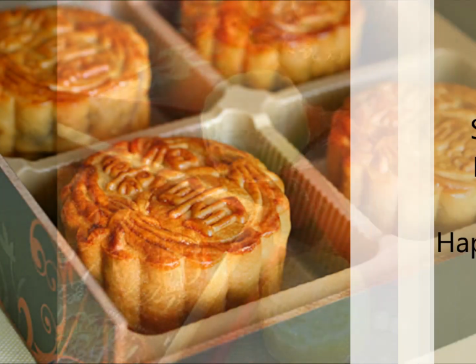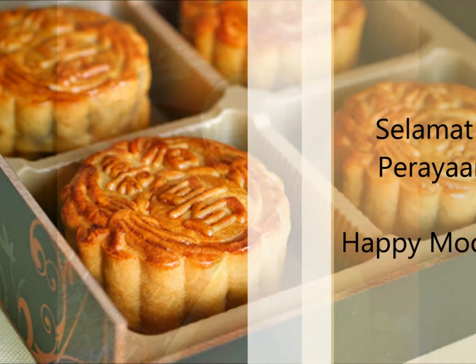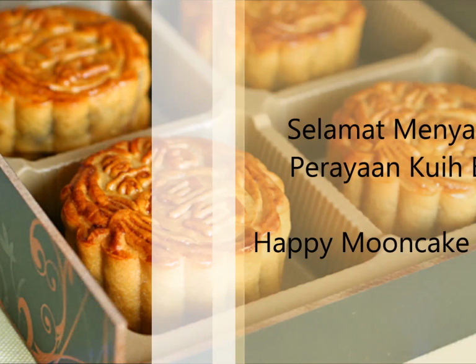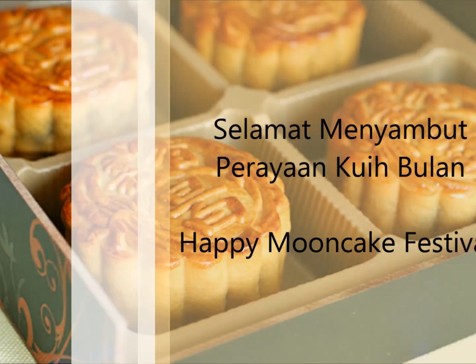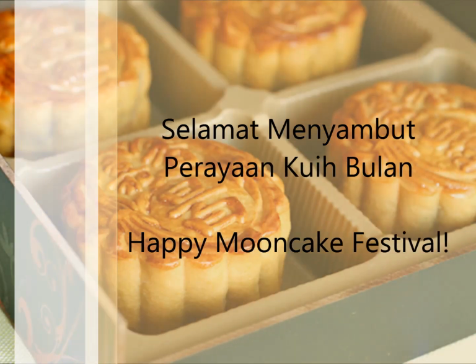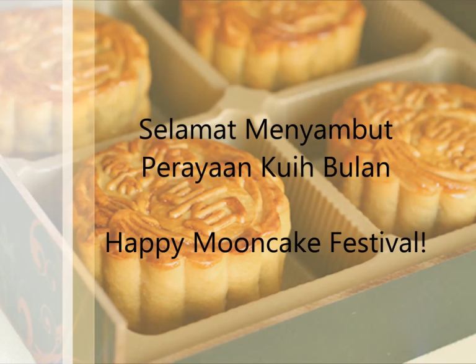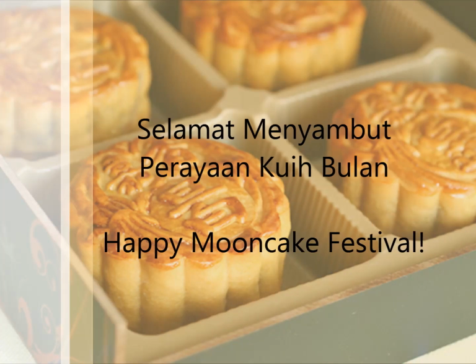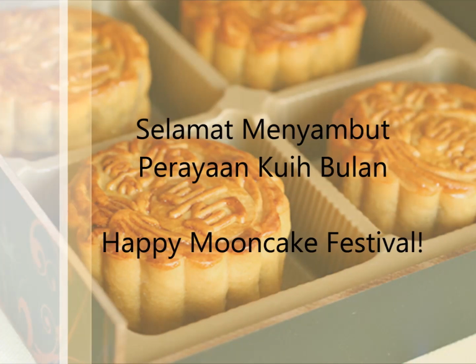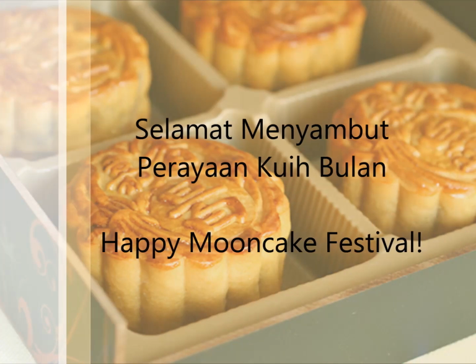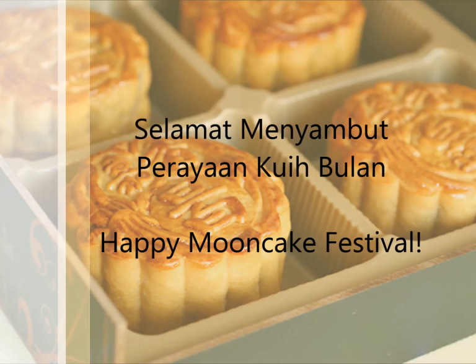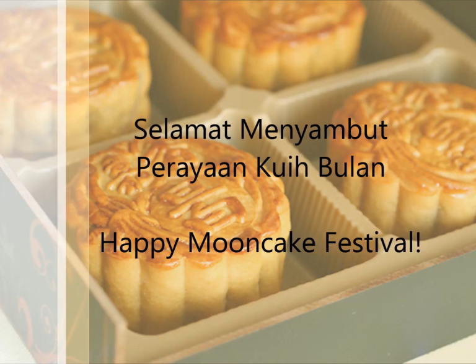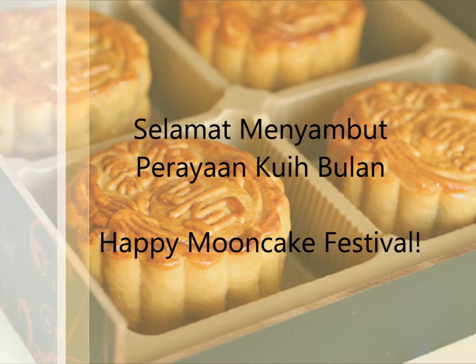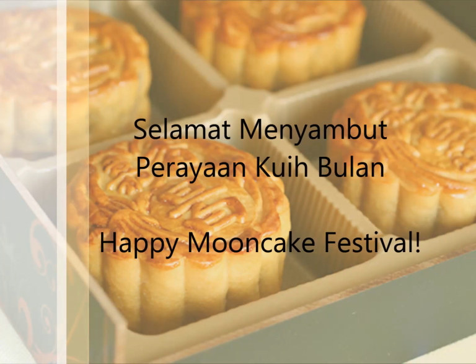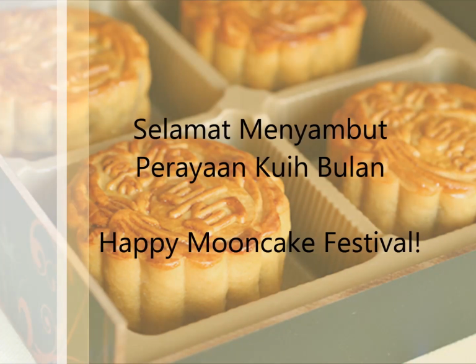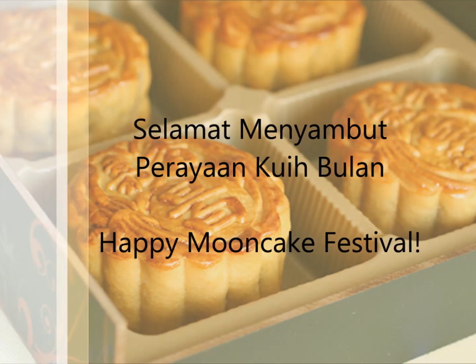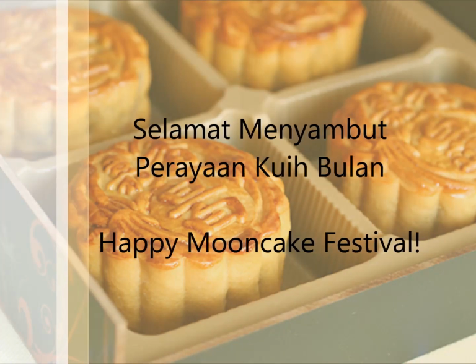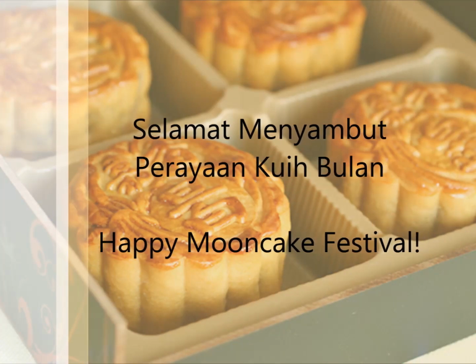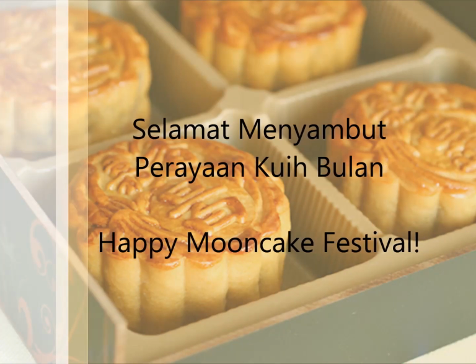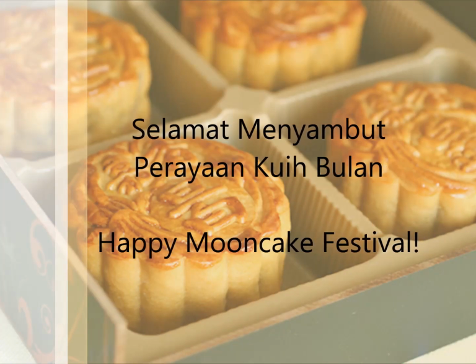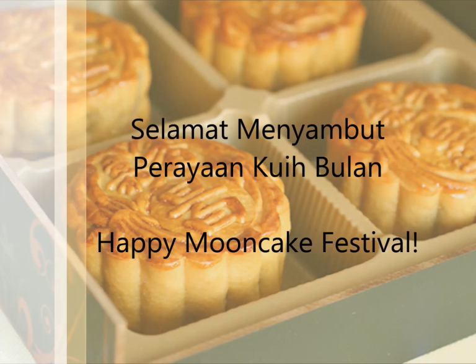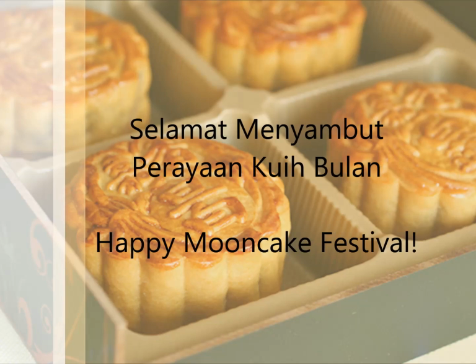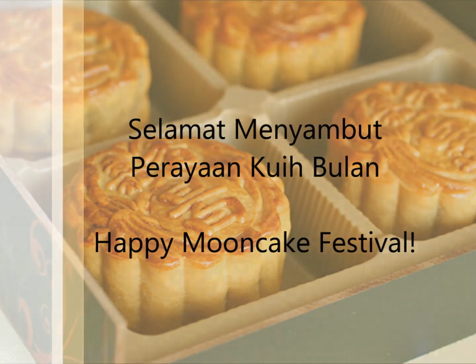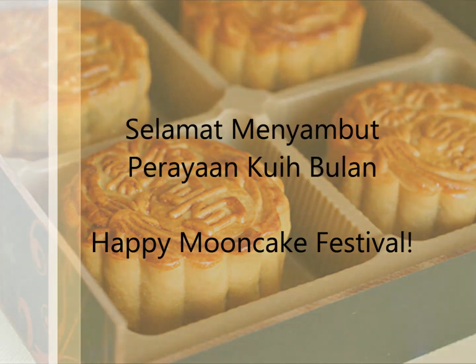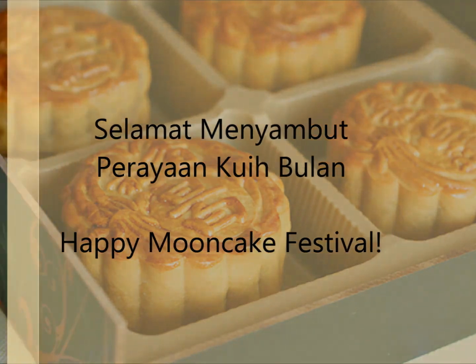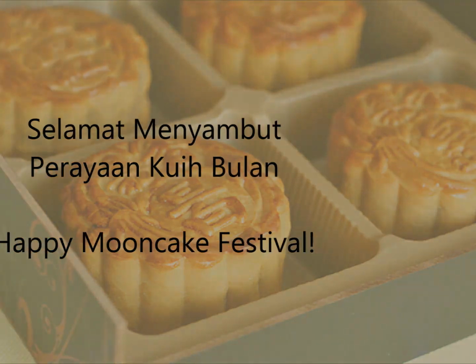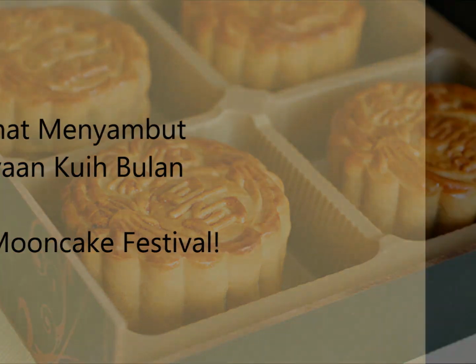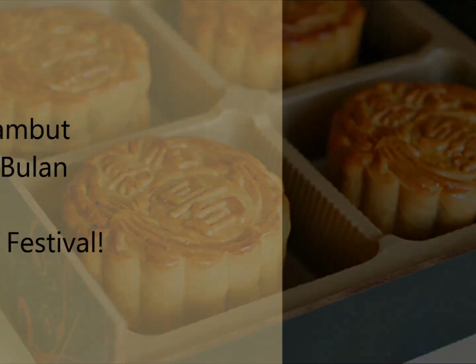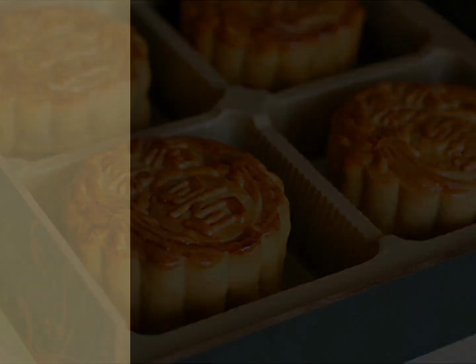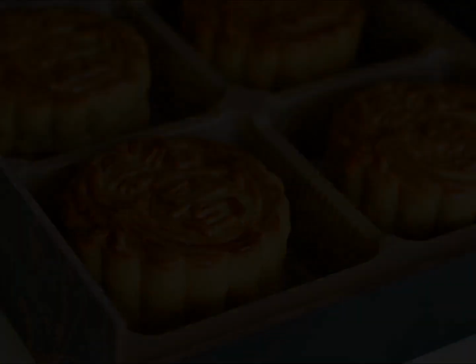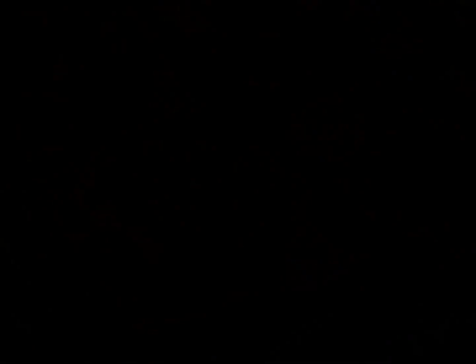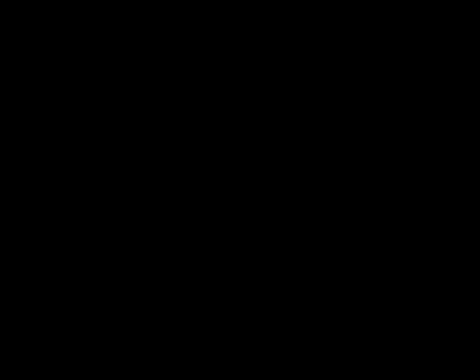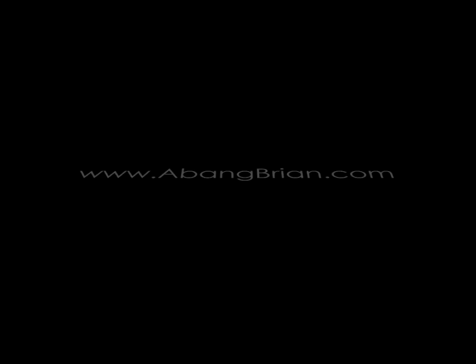A great big happy mooncake festival from me, Abang Raya.